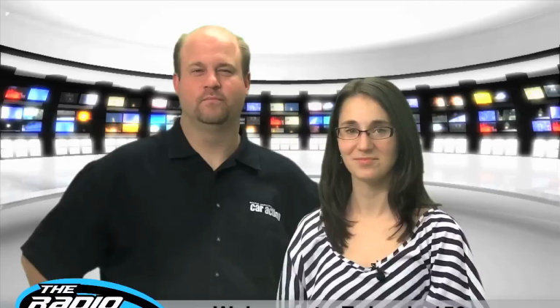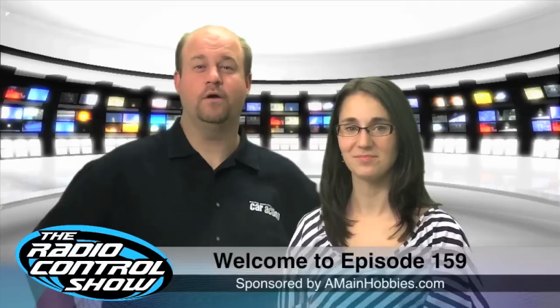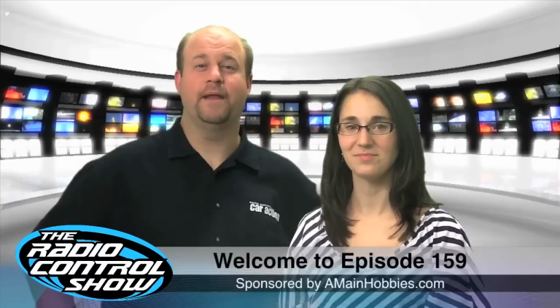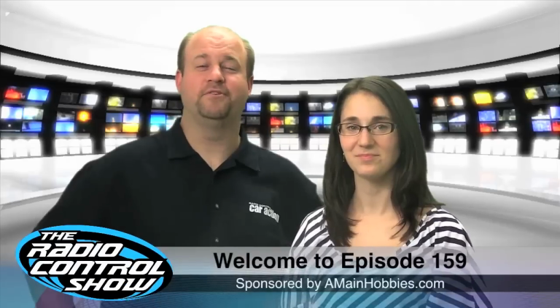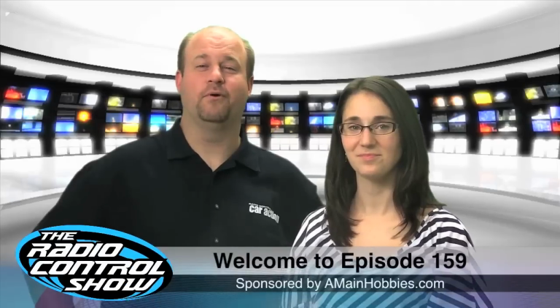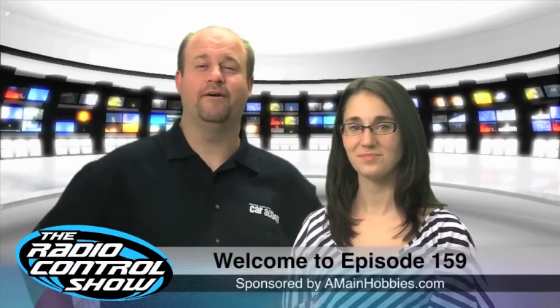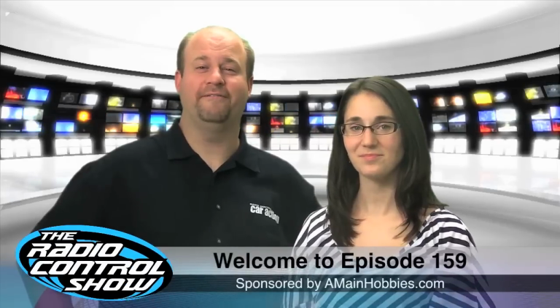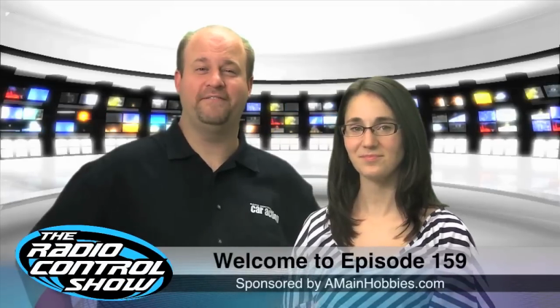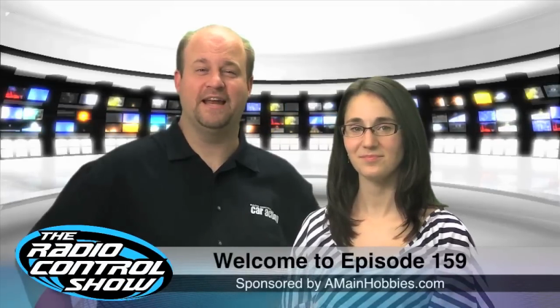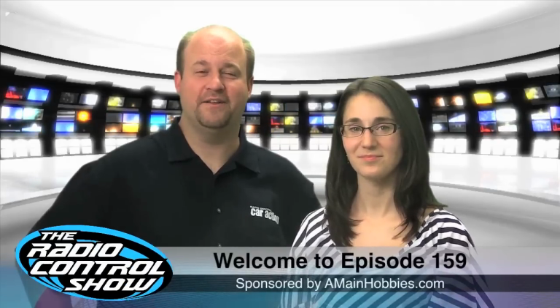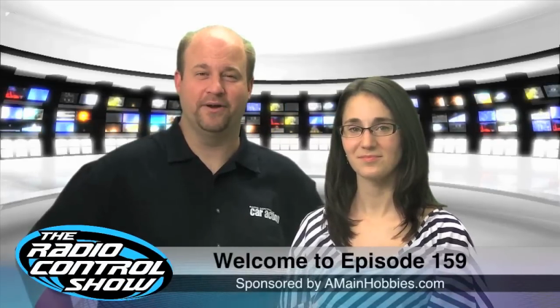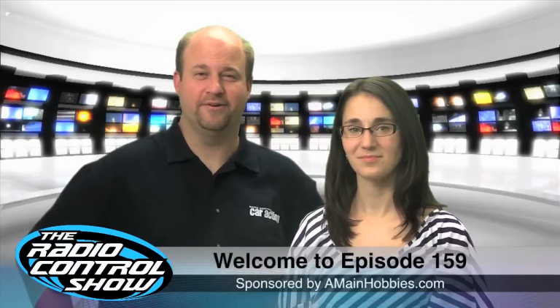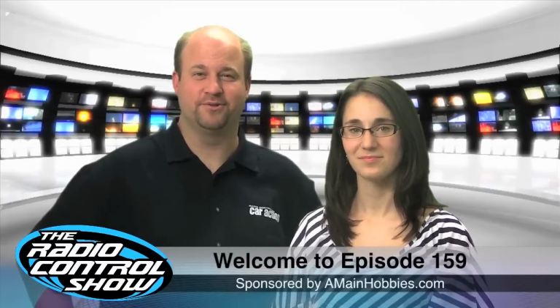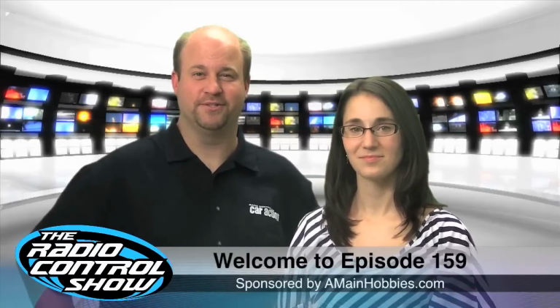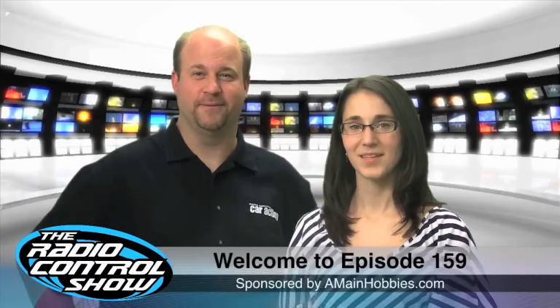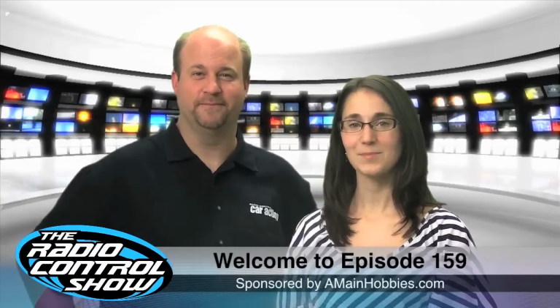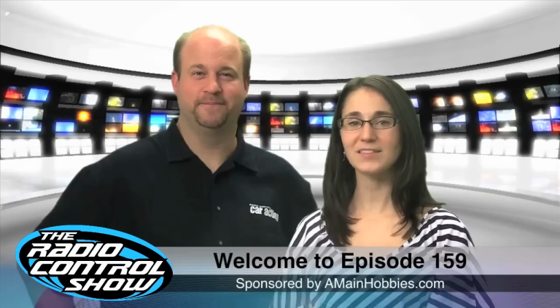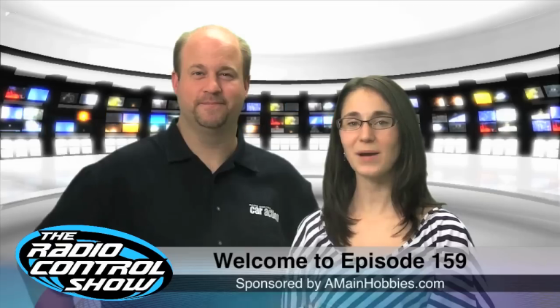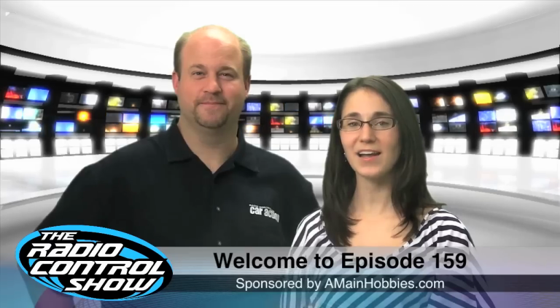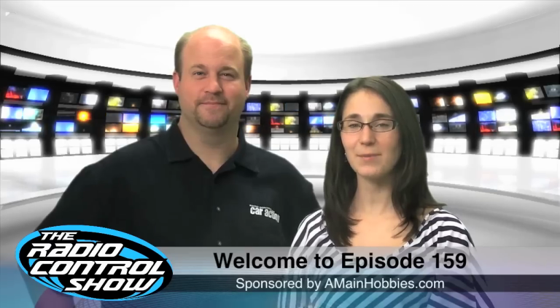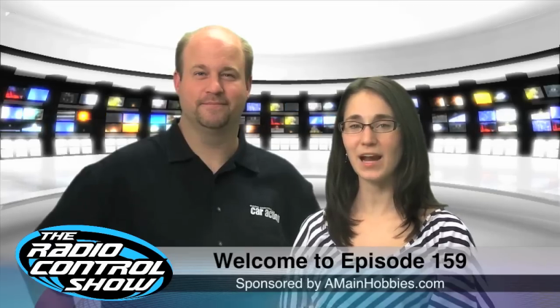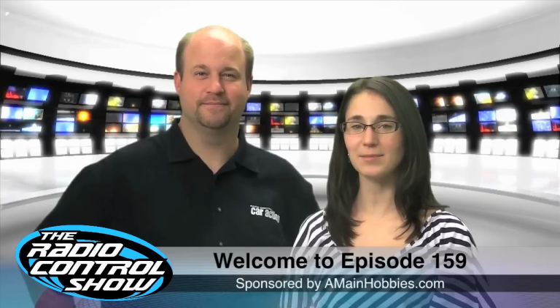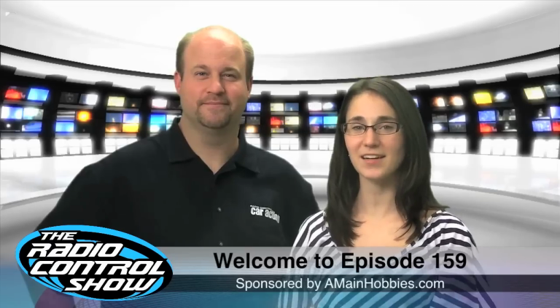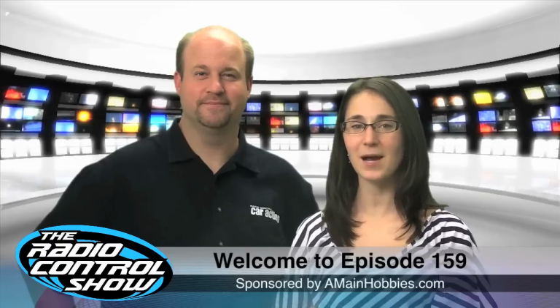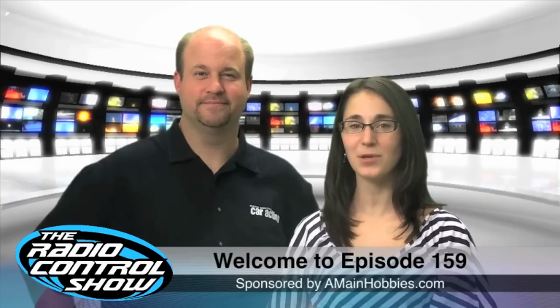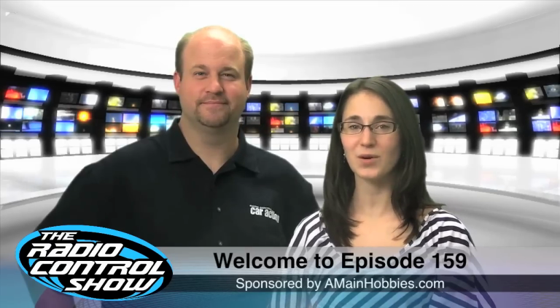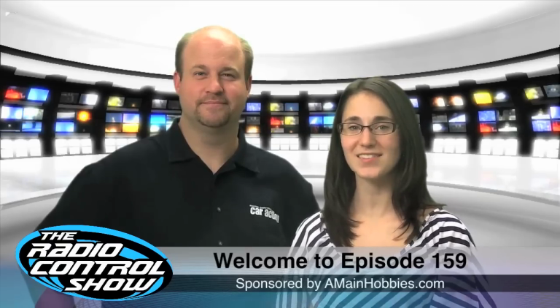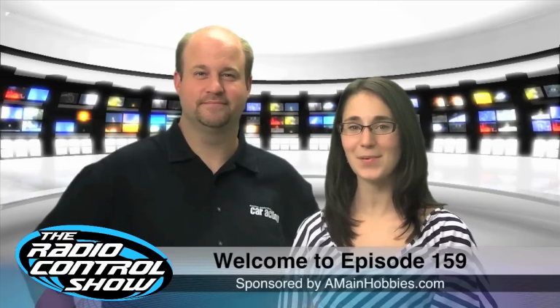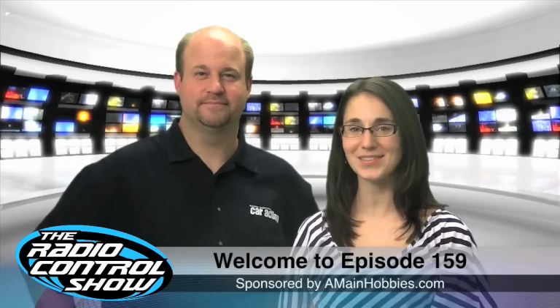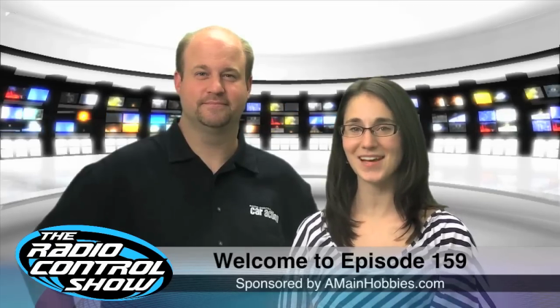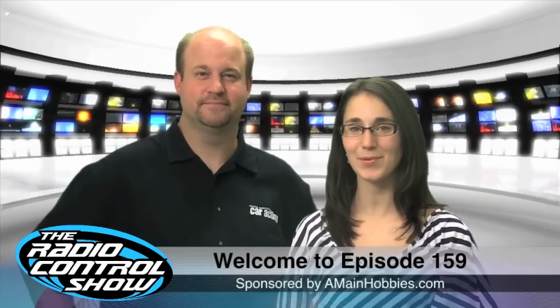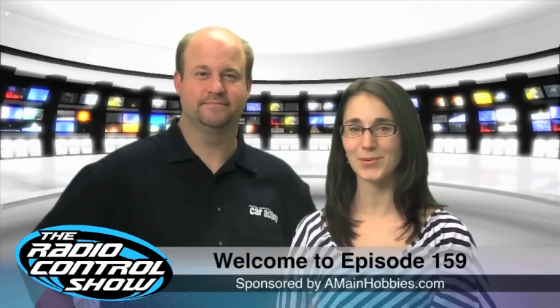Welcome to episode 159 of the Radio Control Show, sponsored by amyandhappies.com, your one-stop RC happy store.